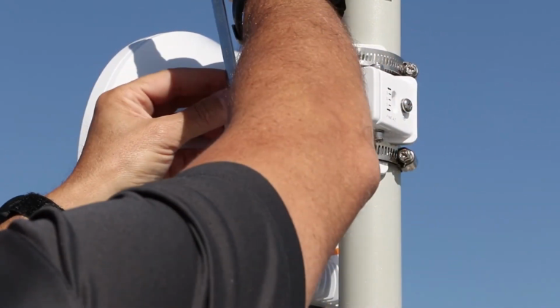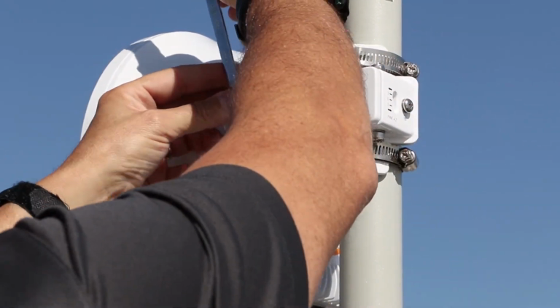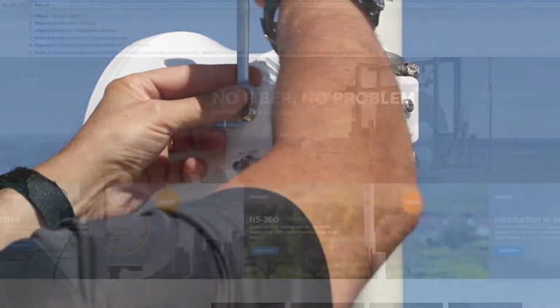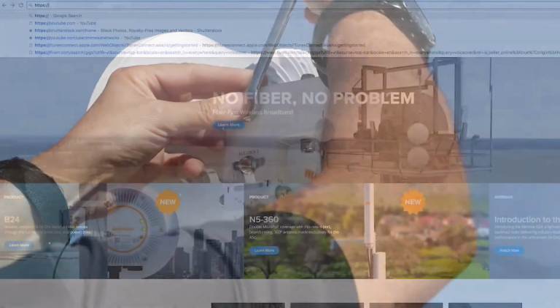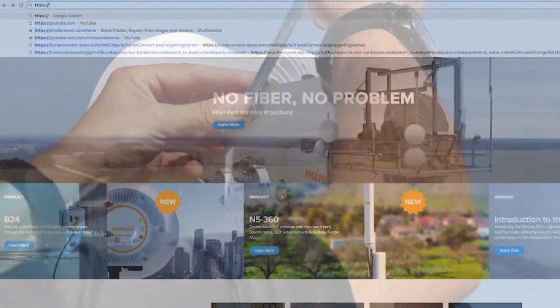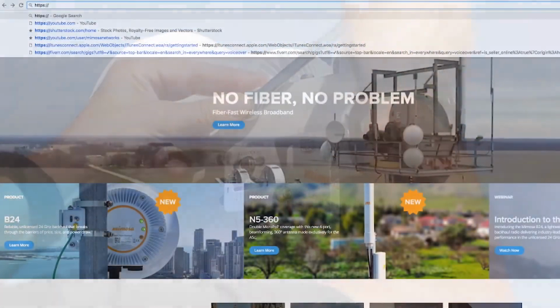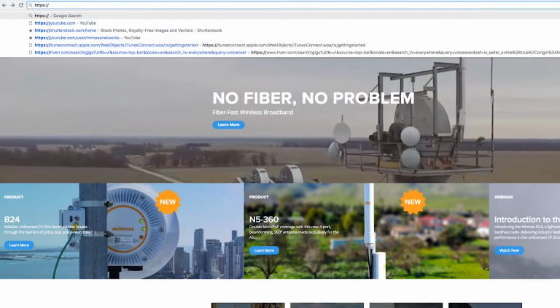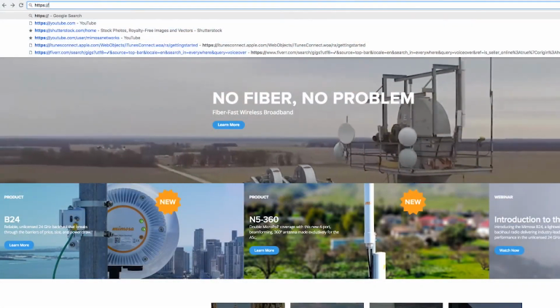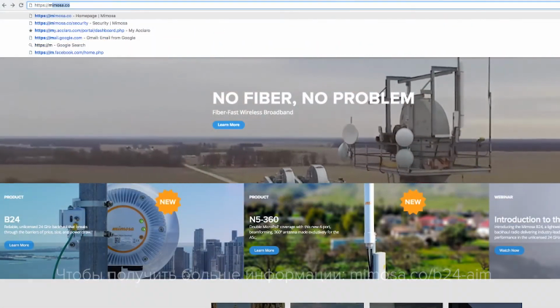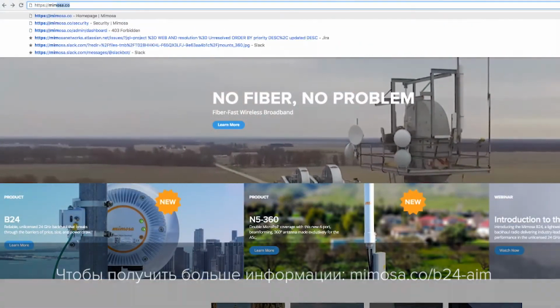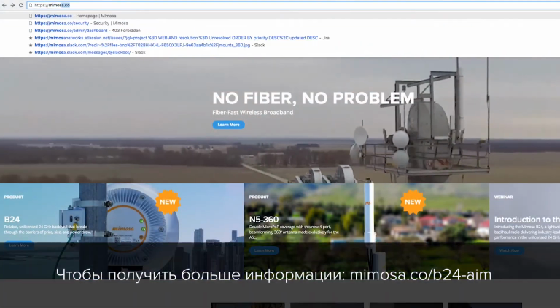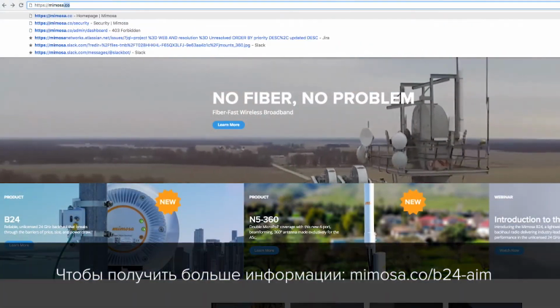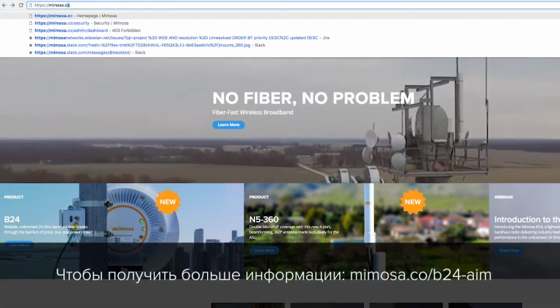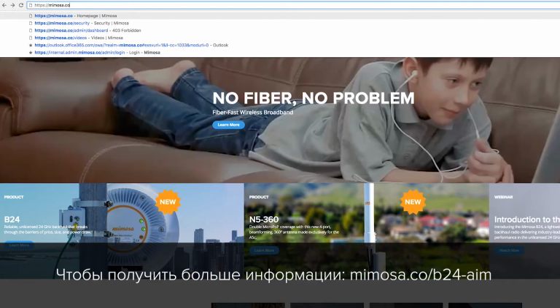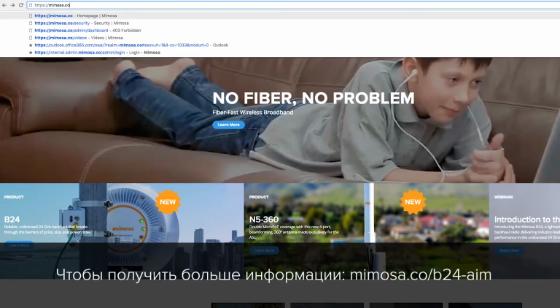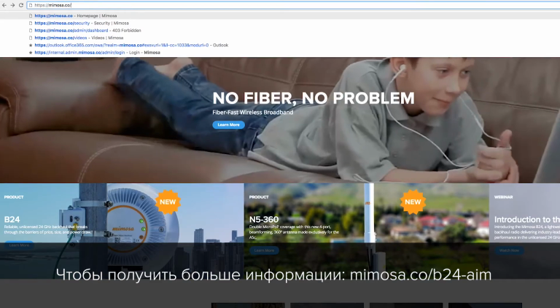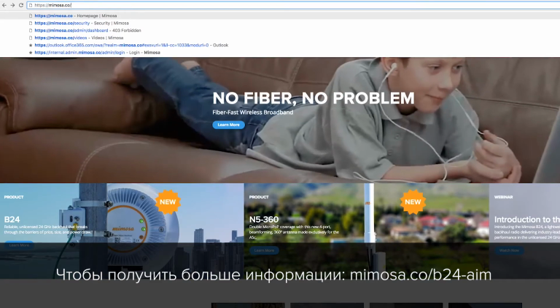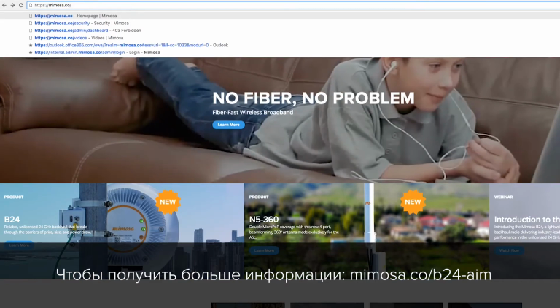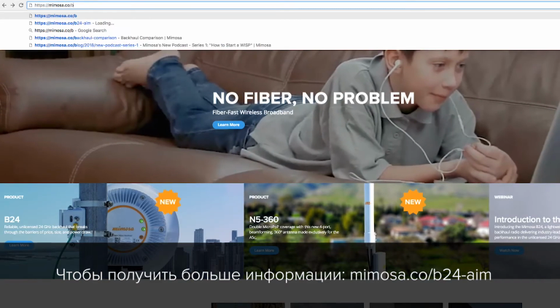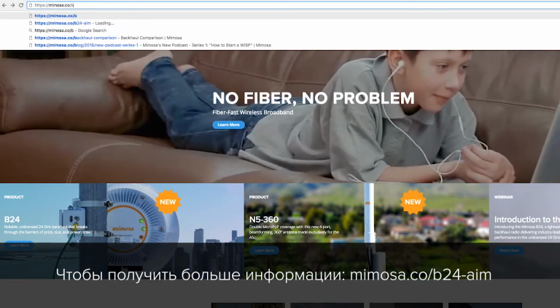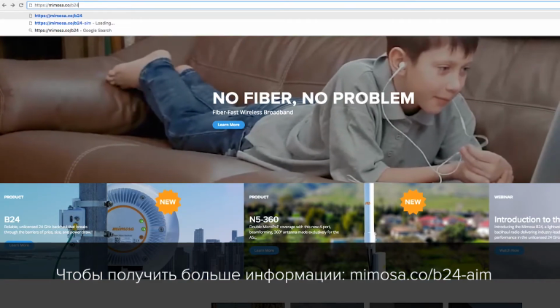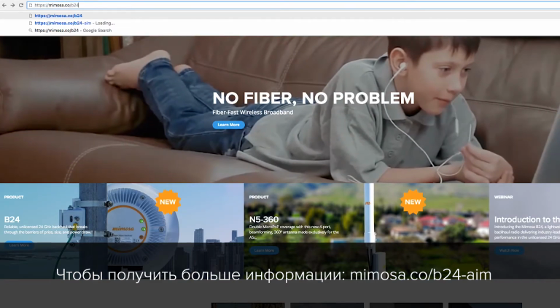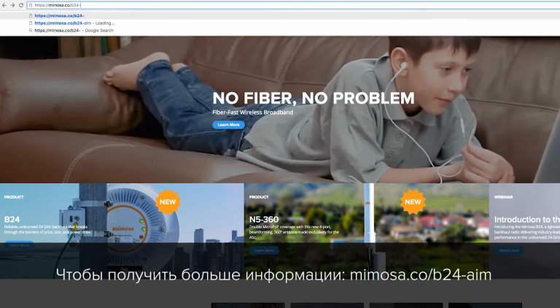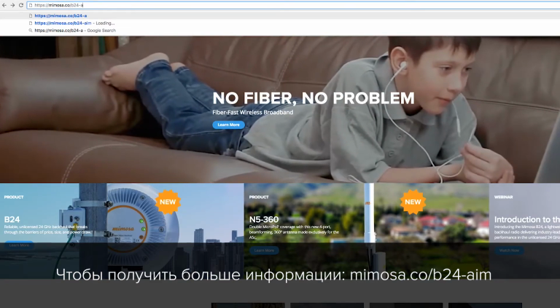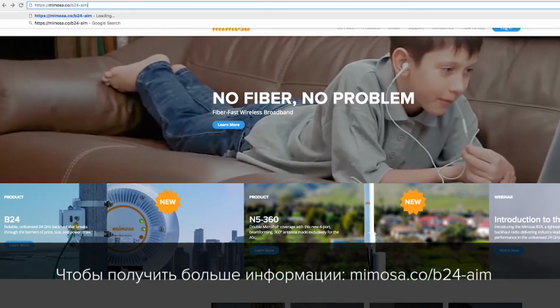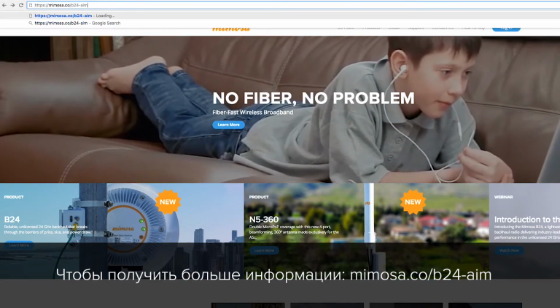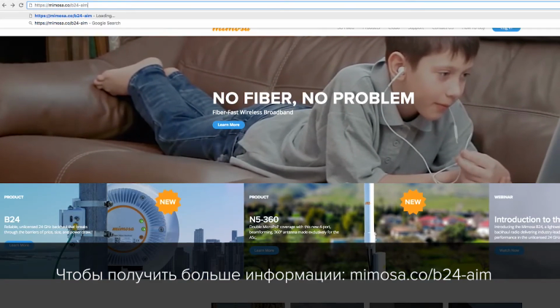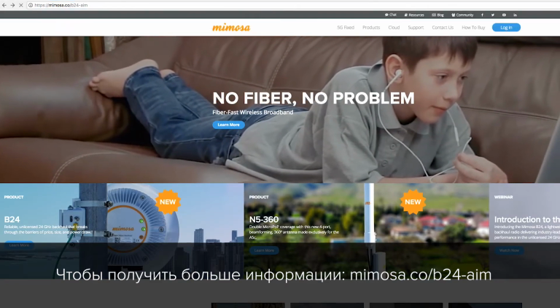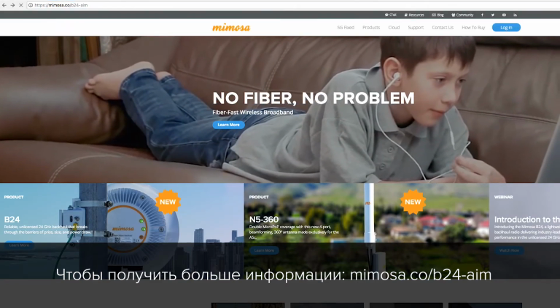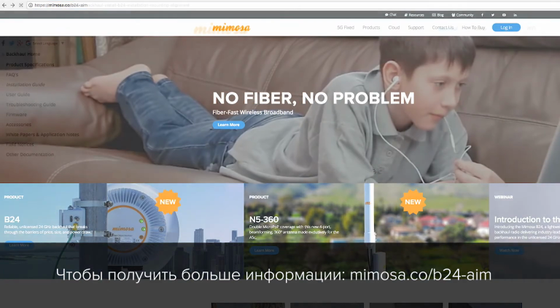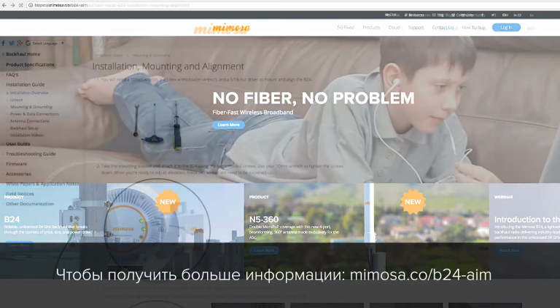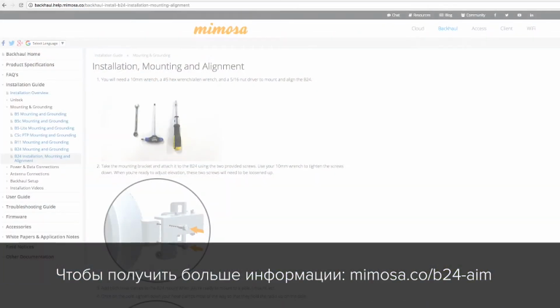If you have any other questions, feel free to visit mimosa.co/b24-aim.